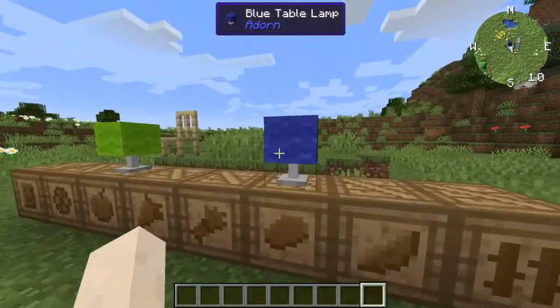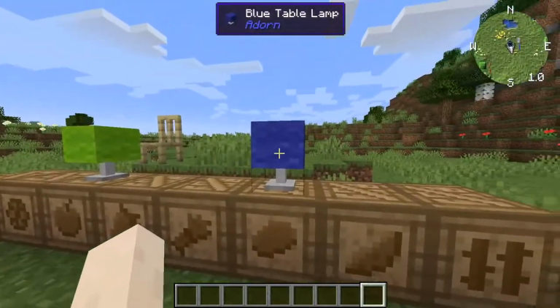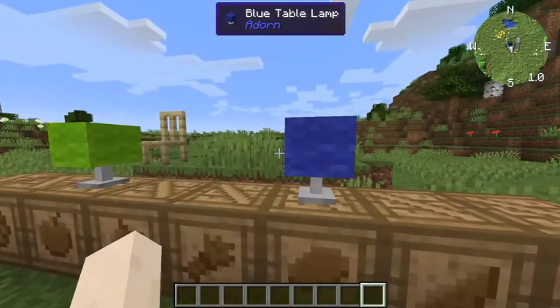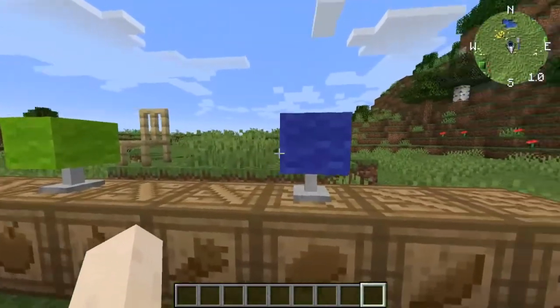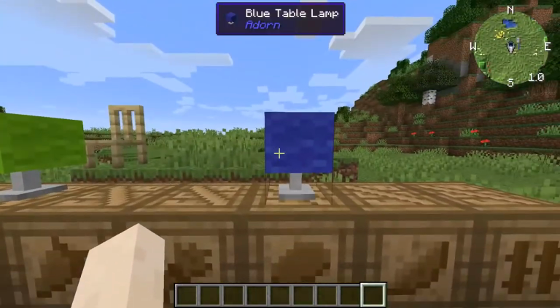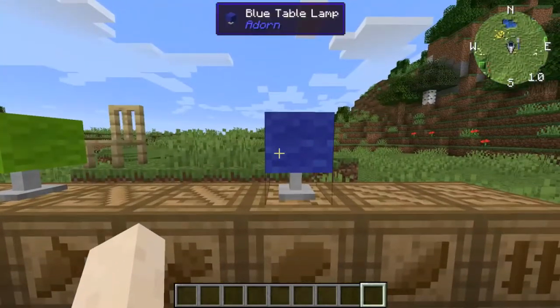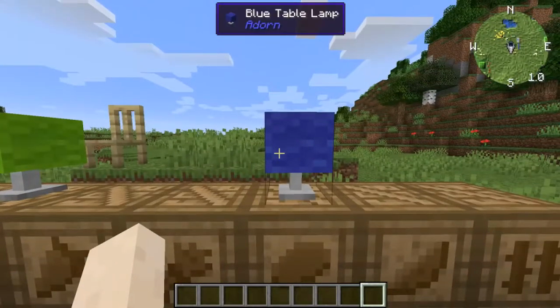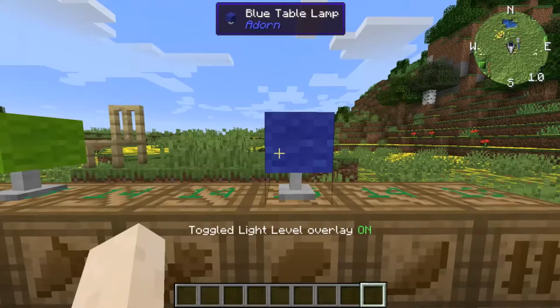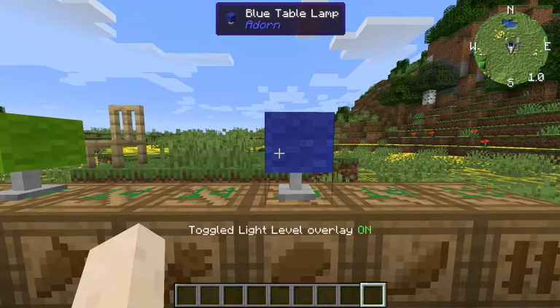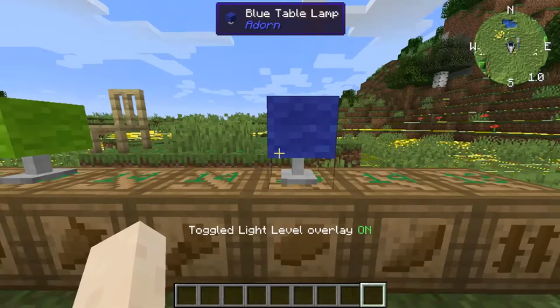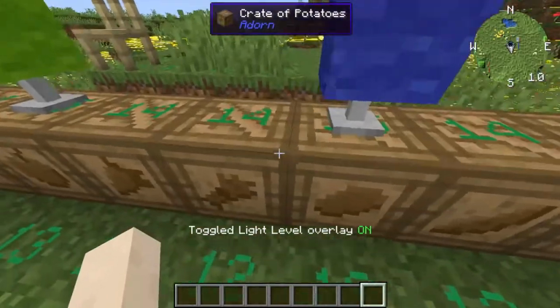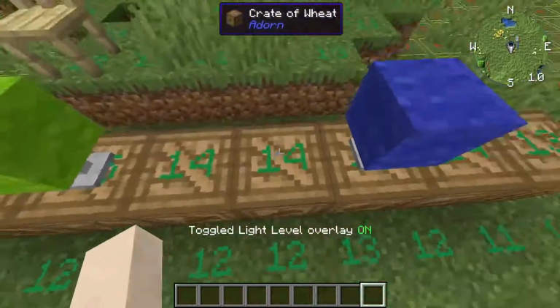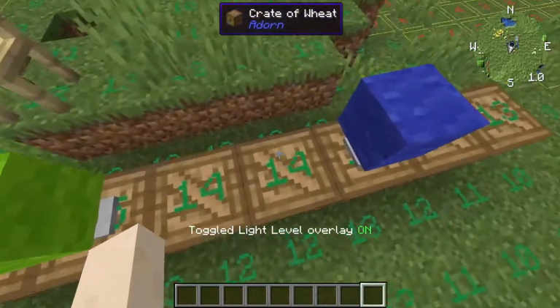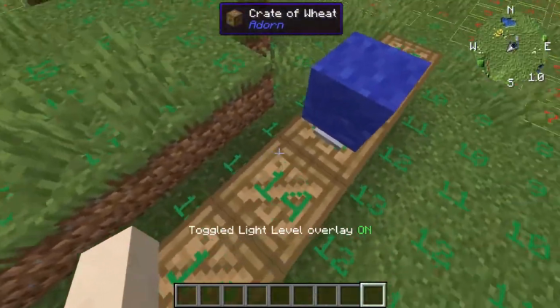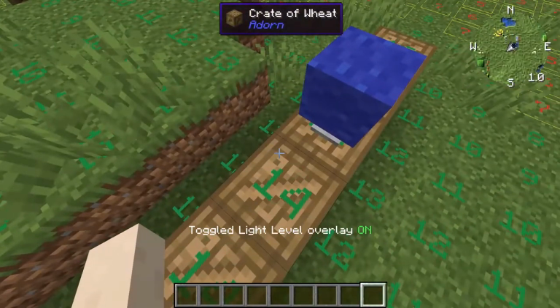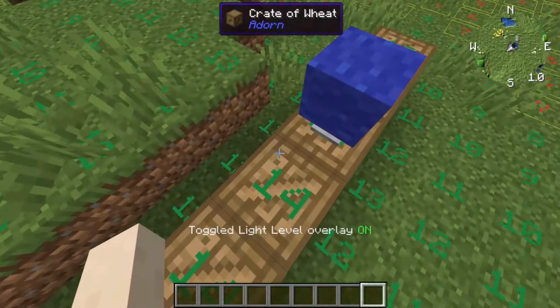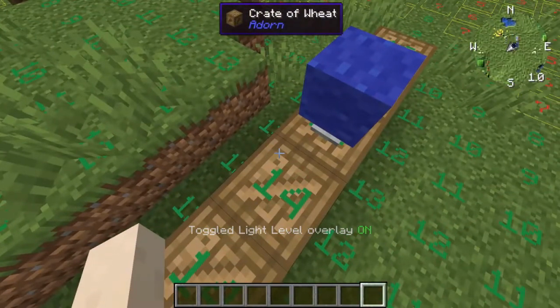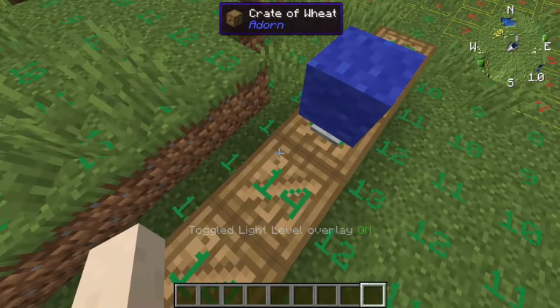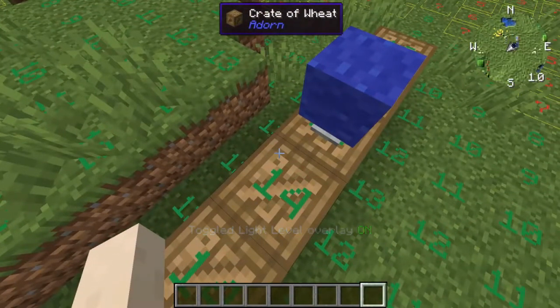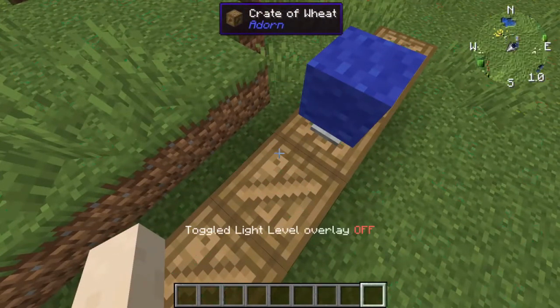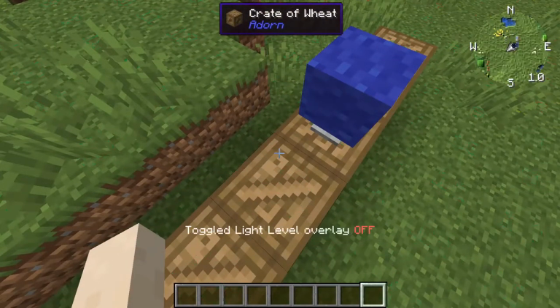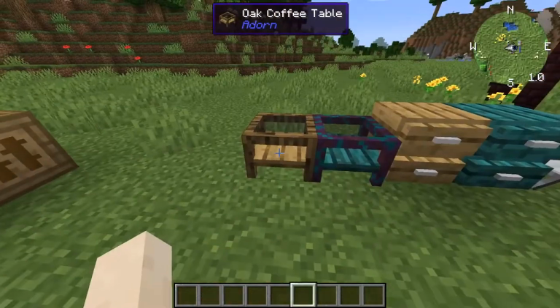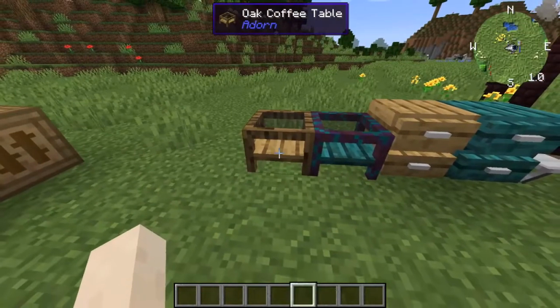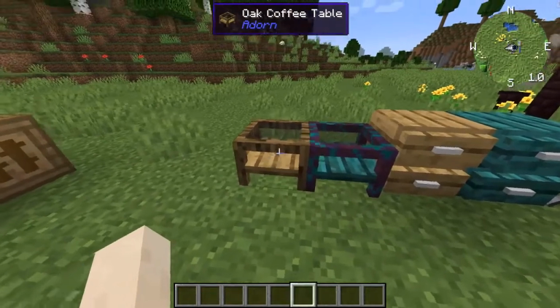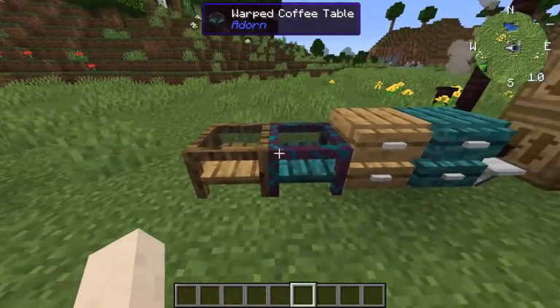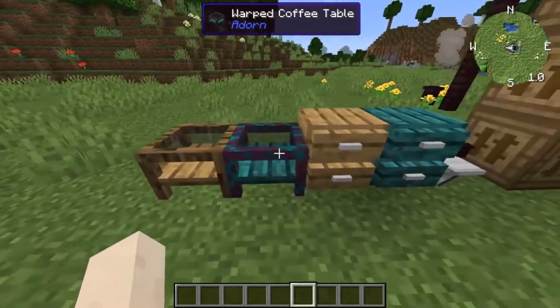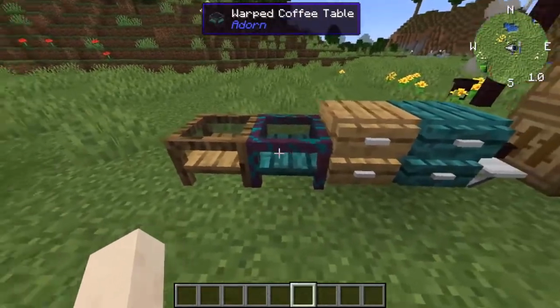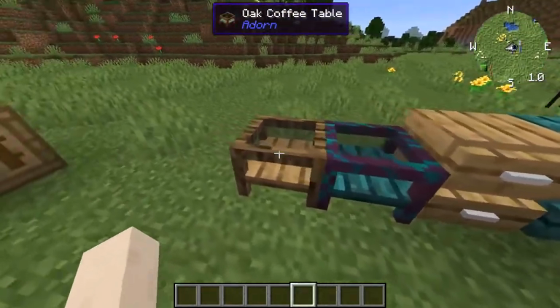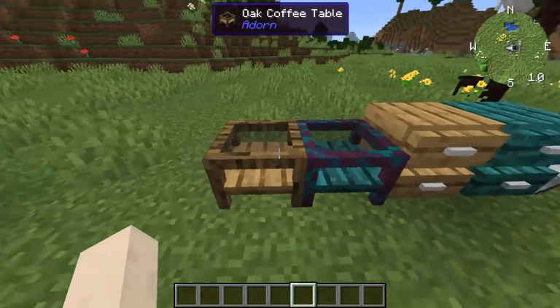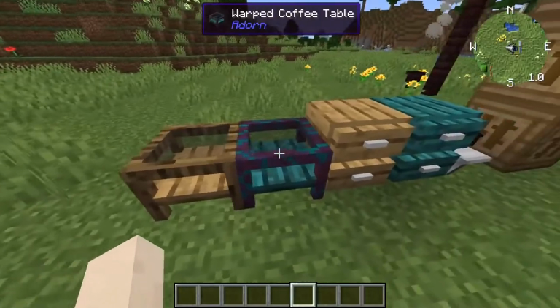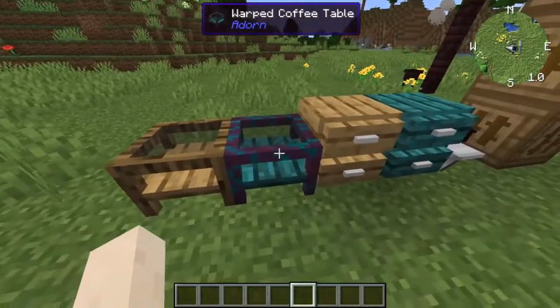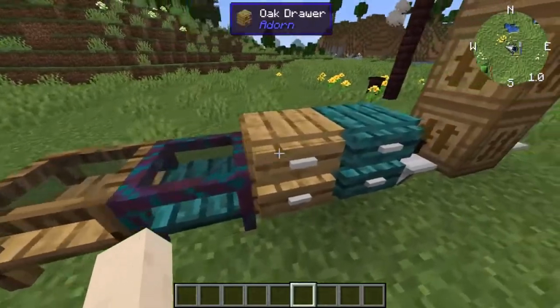We also have lamps as well, and they do emit light. We've also got coffee tables in different wood types.